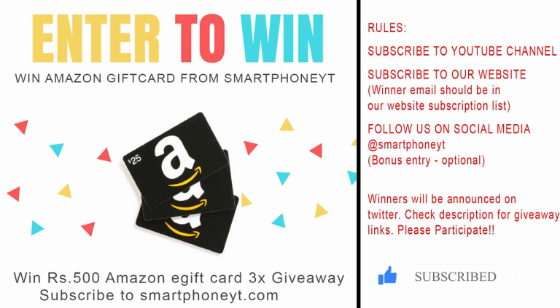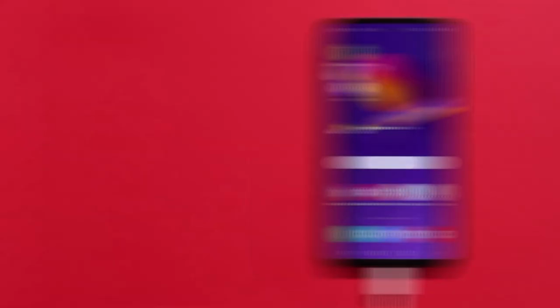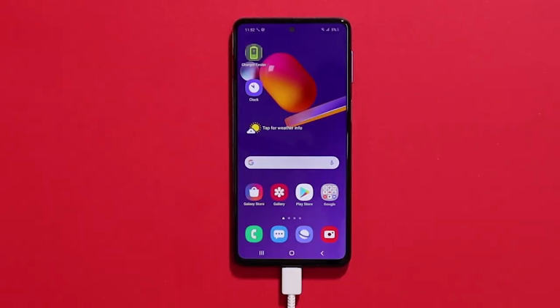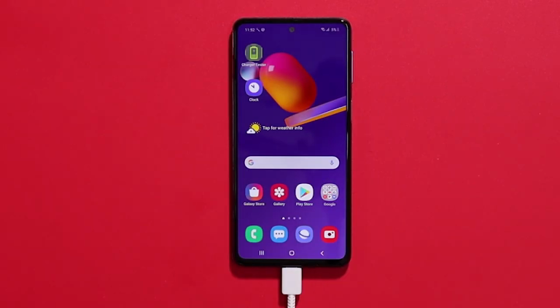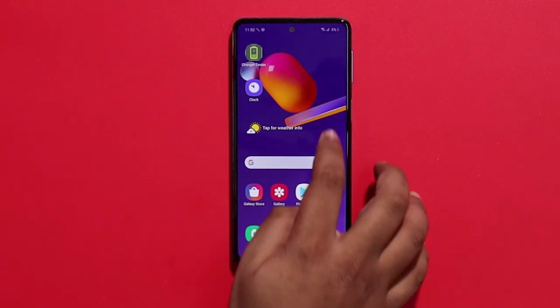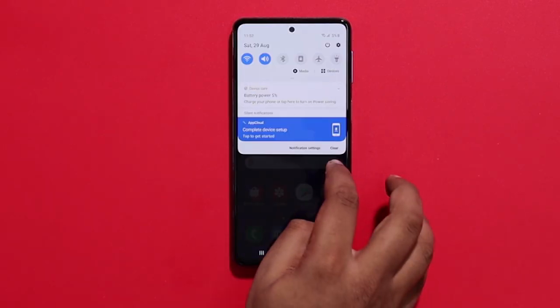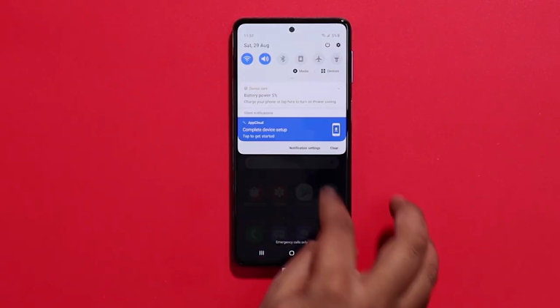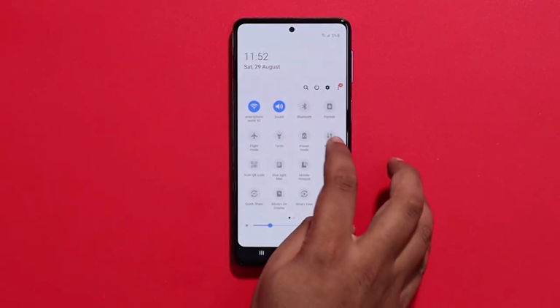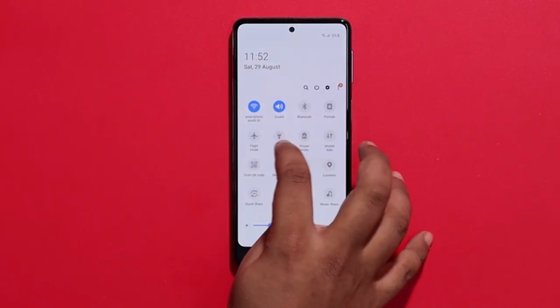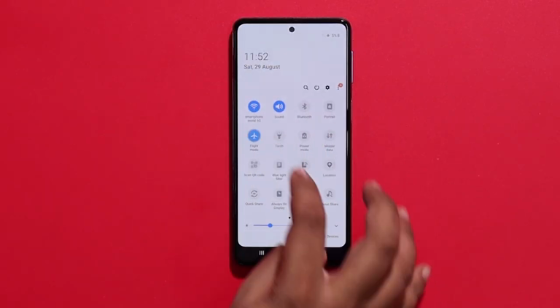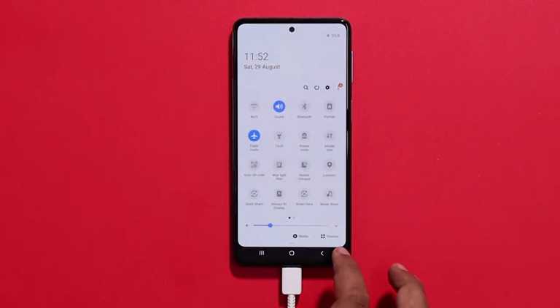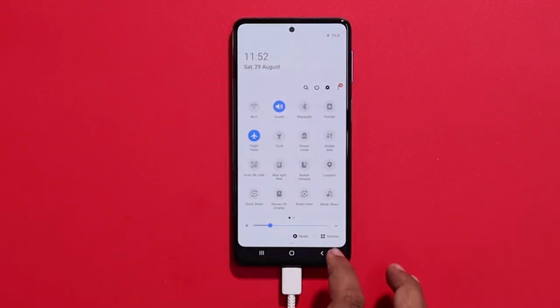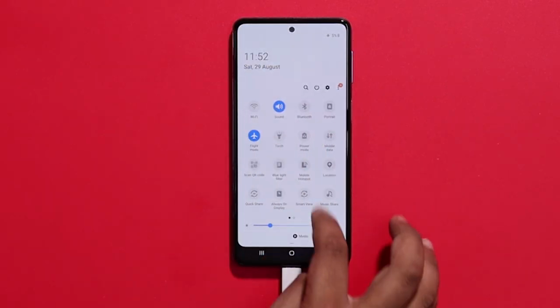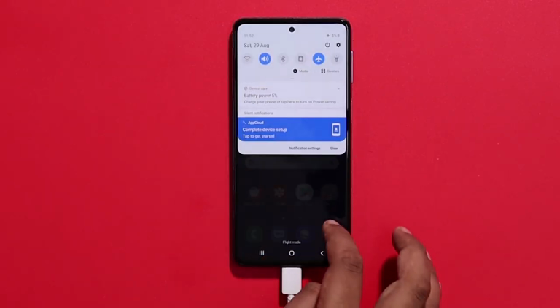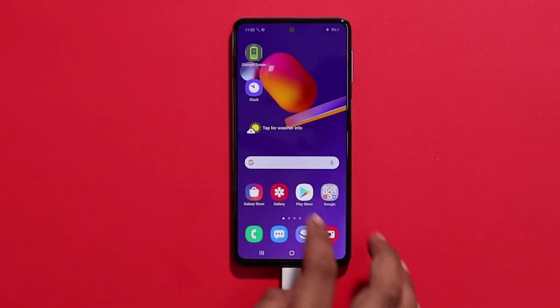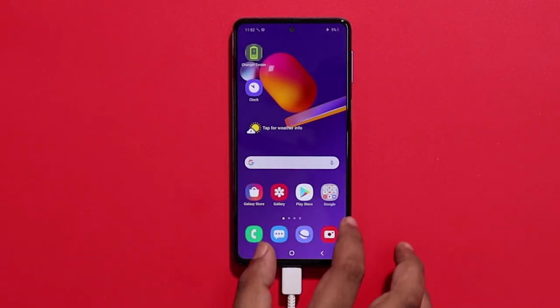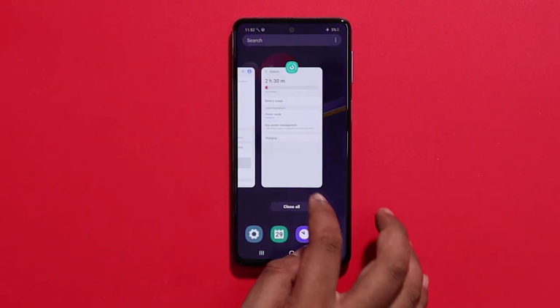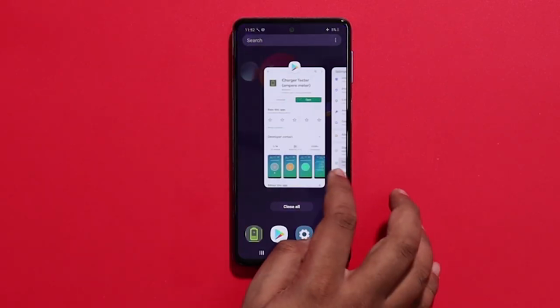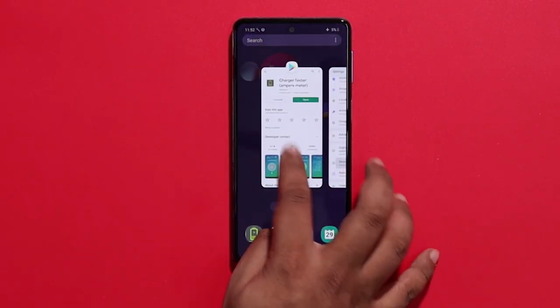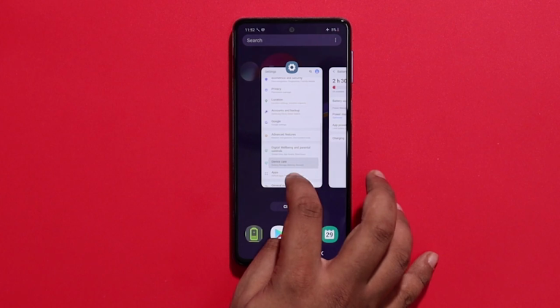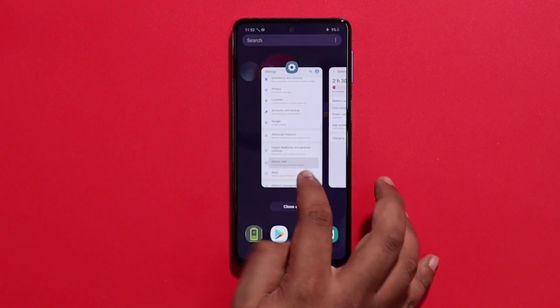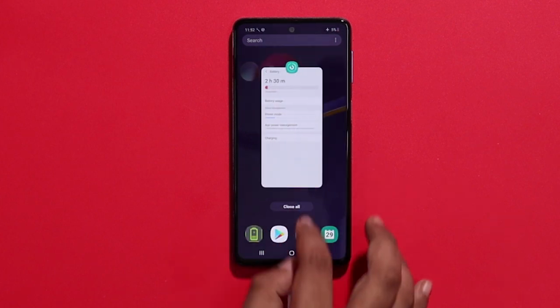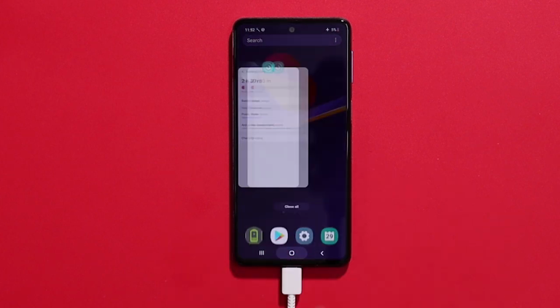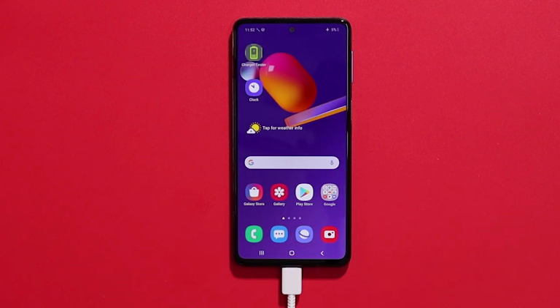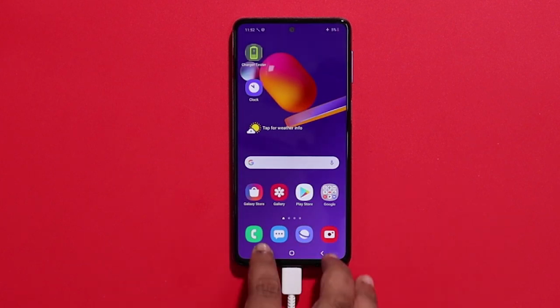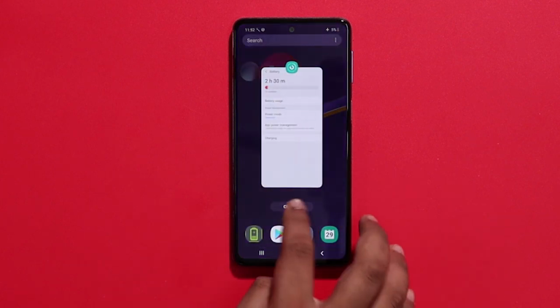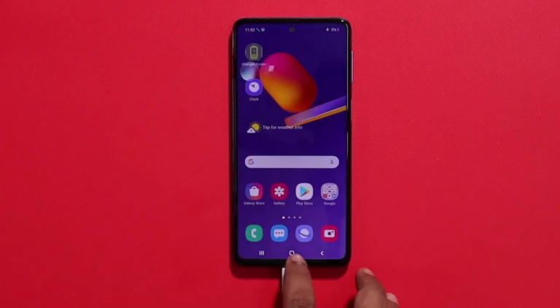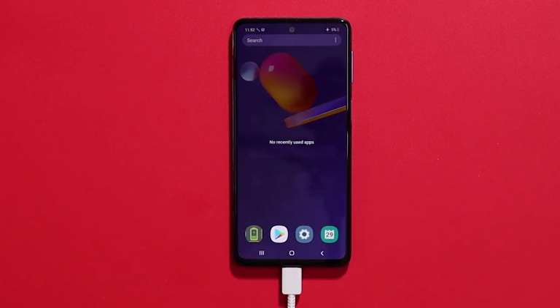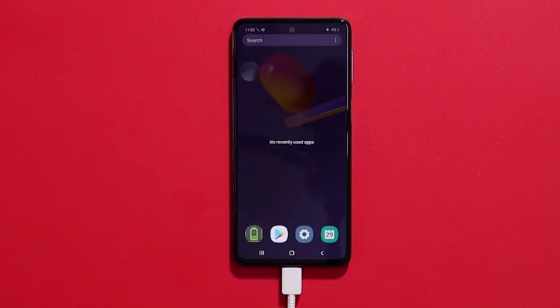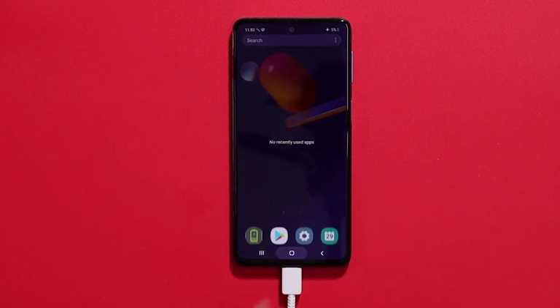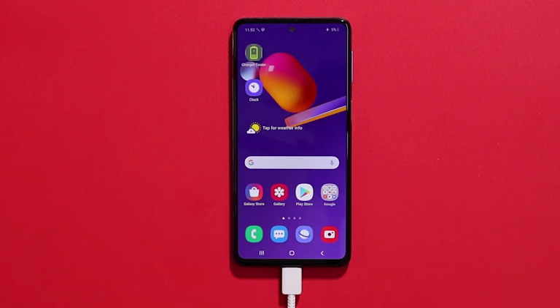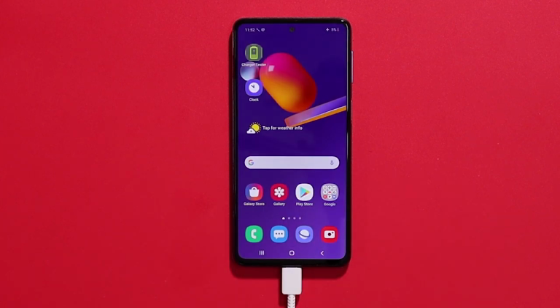In this video, we will clear the apps and set the phone to airplane mode. We will then complete the full battery charging test.